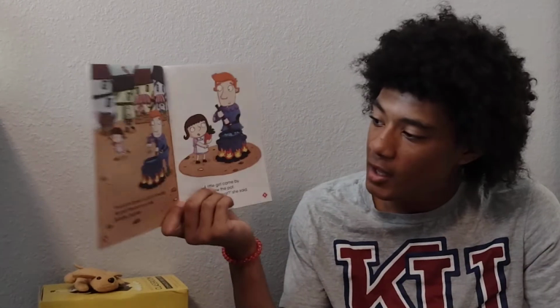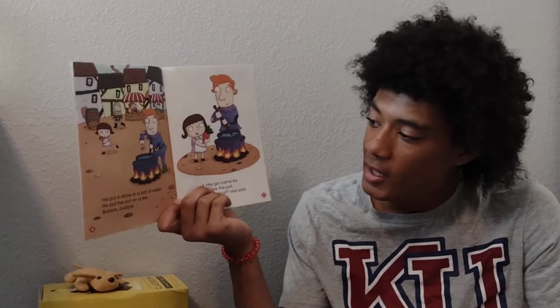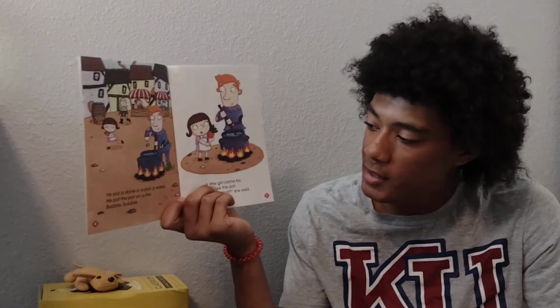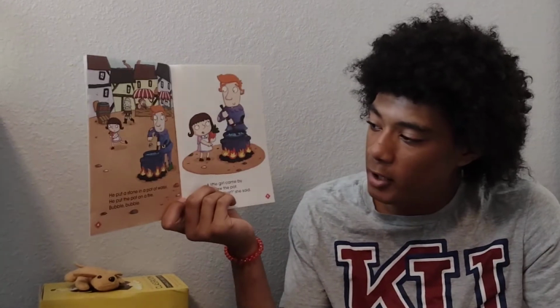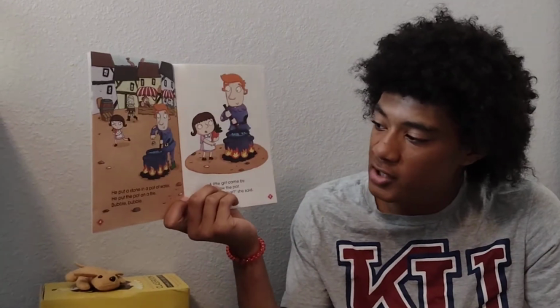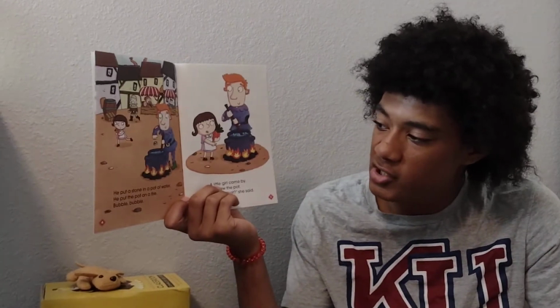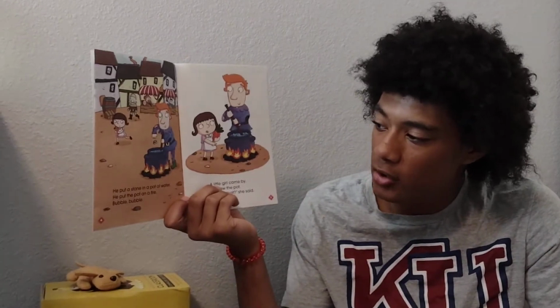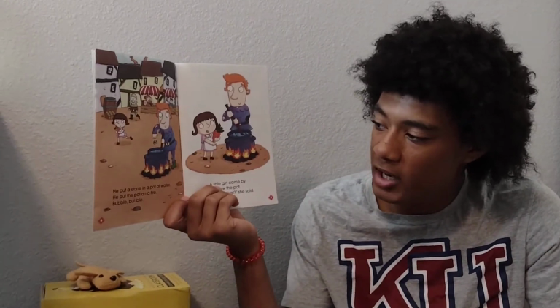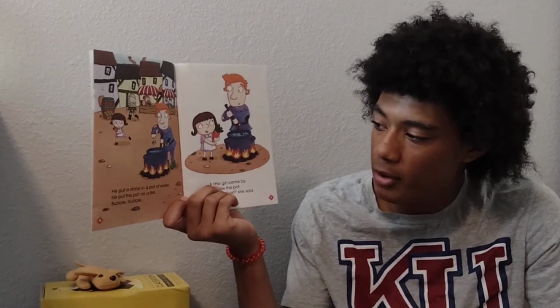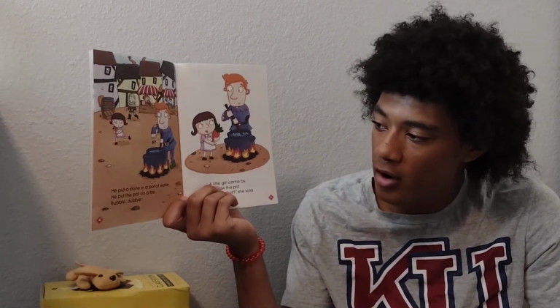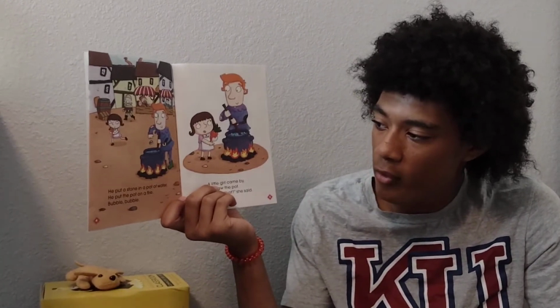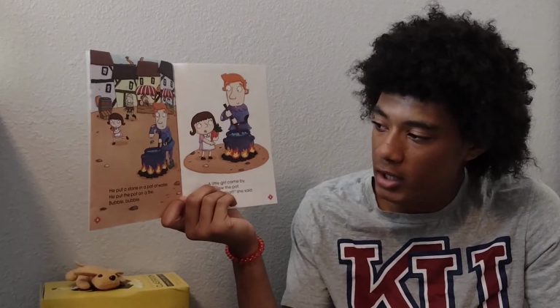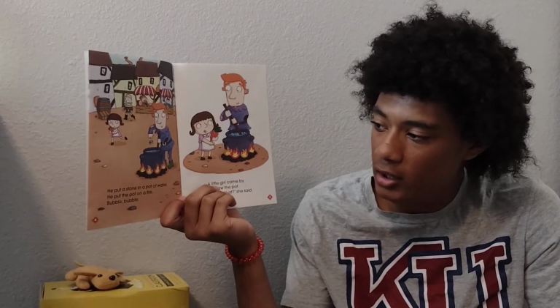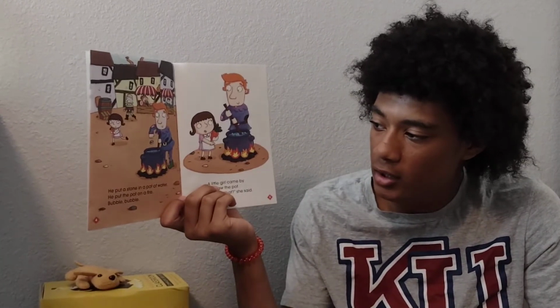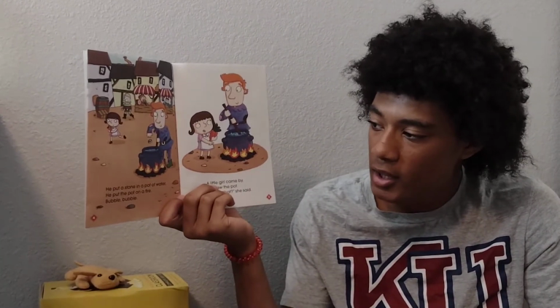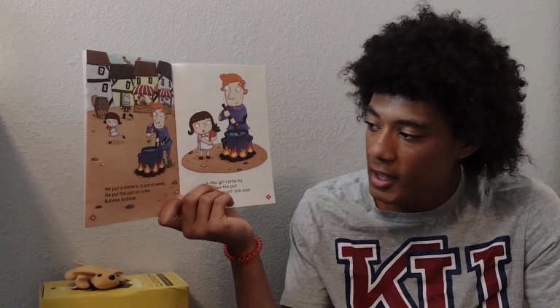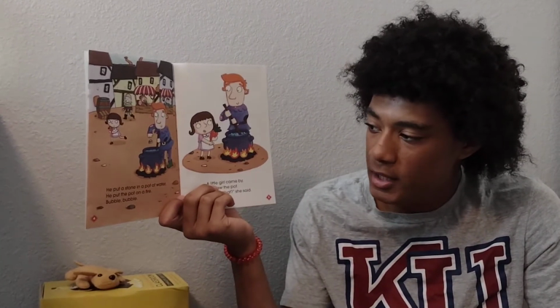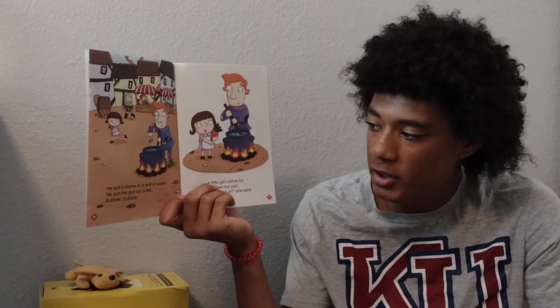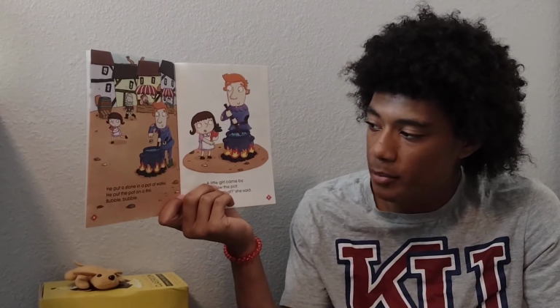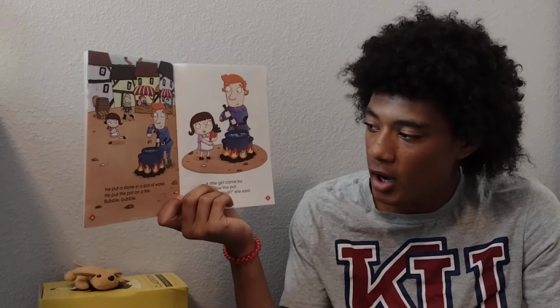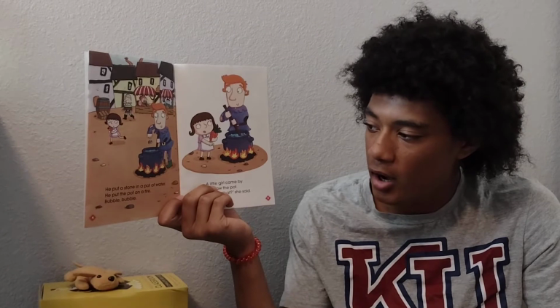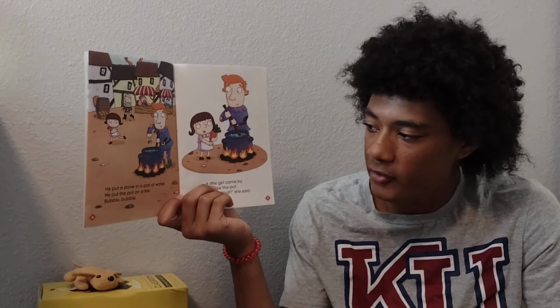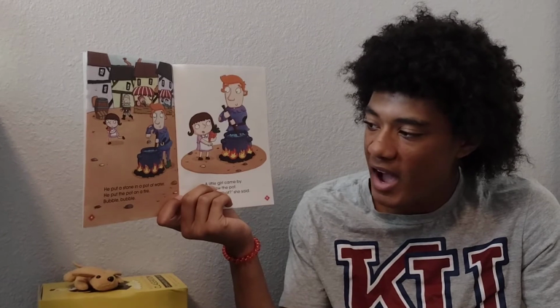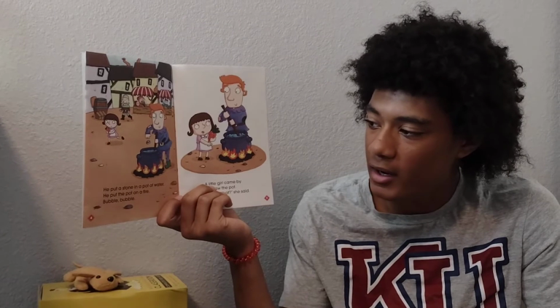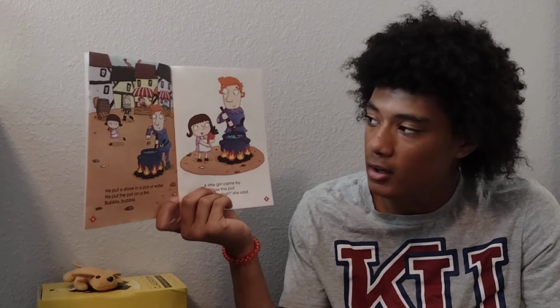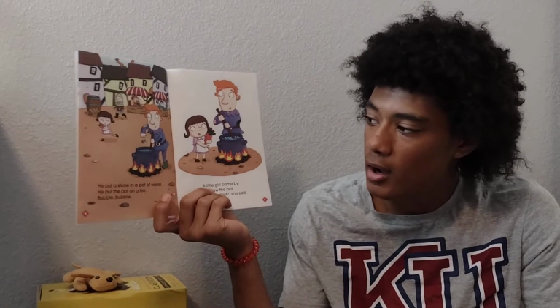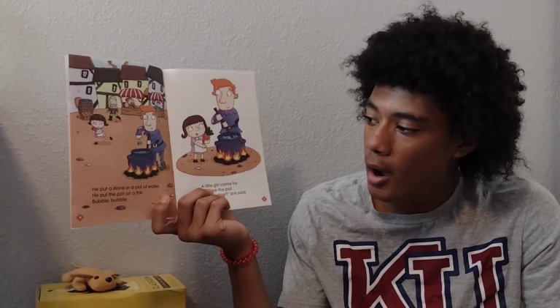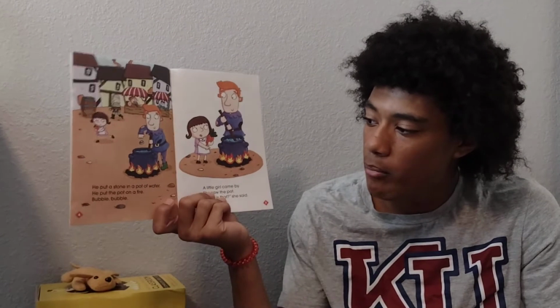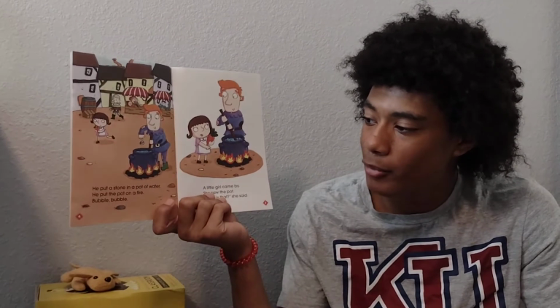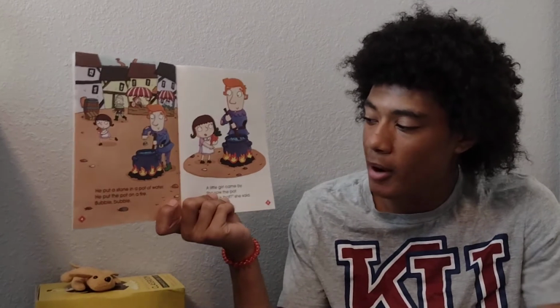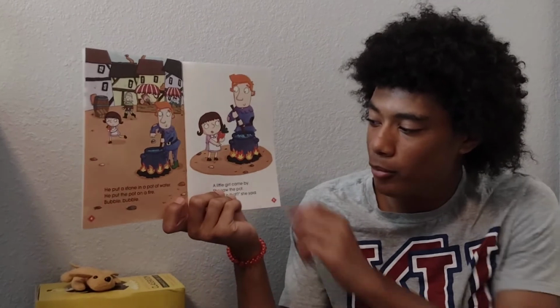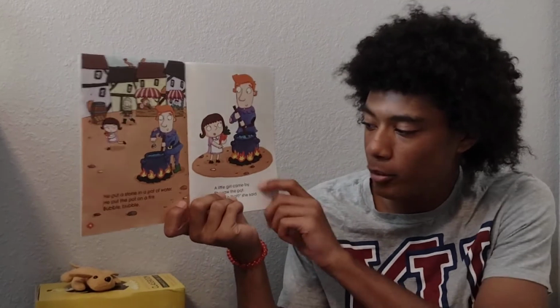He put a stone in a pot of water. He put the pot on a fire. Bubble, bubble, bubble.